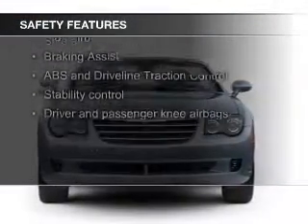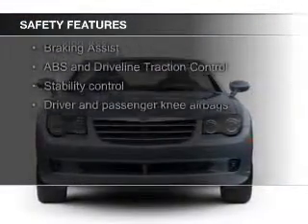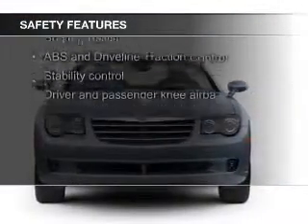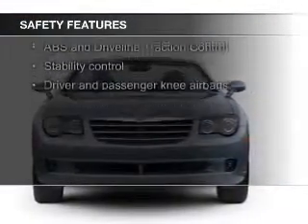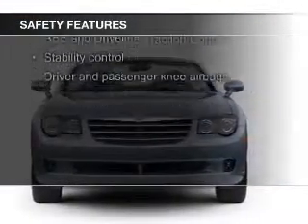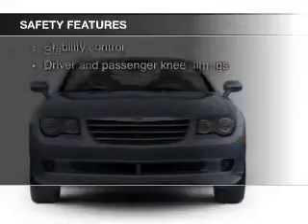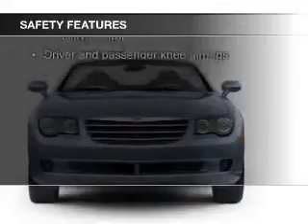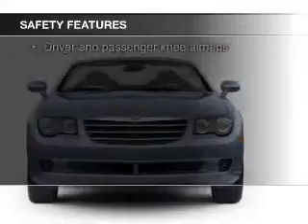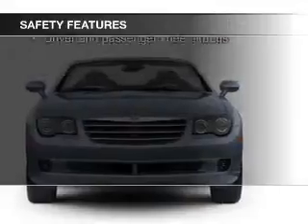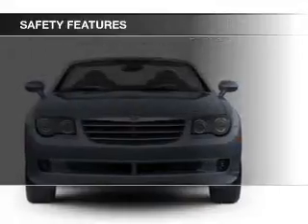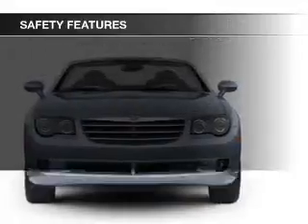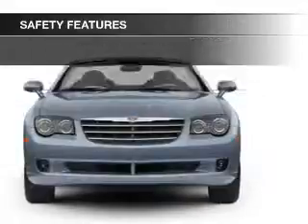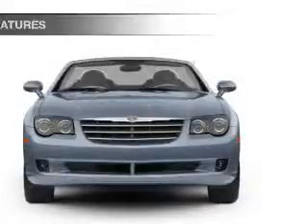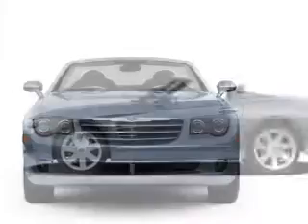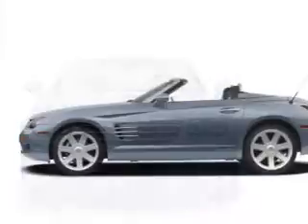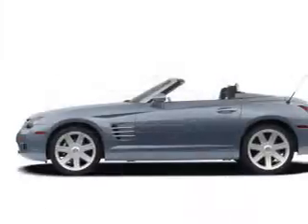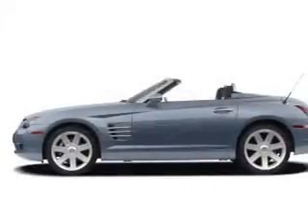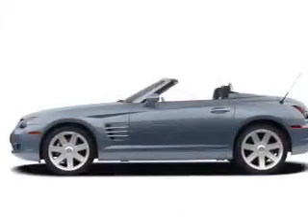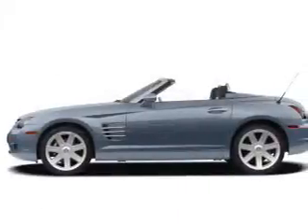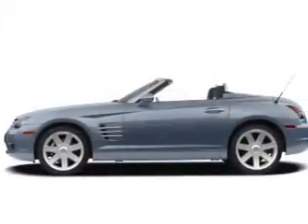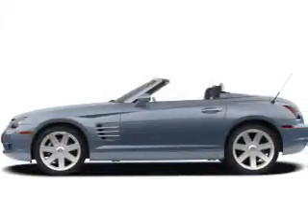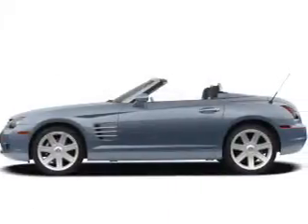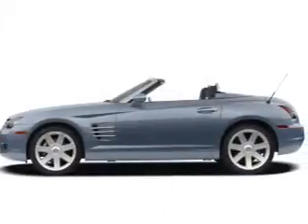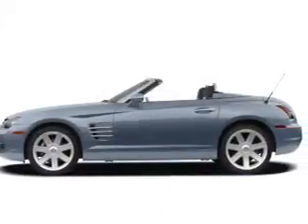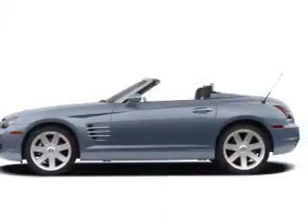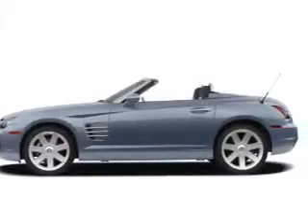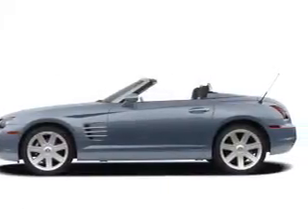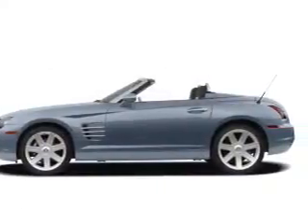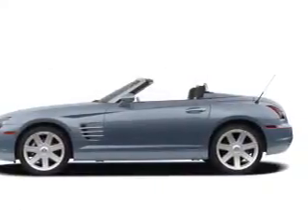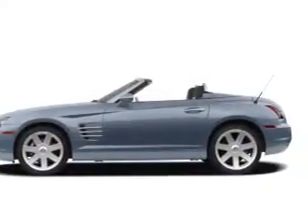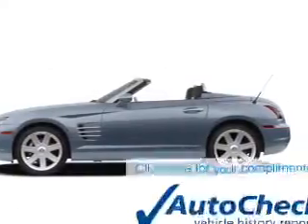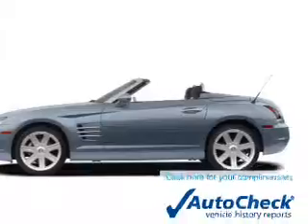Safety was made a priority with these features: fog lights, side airbags, independent suspension, brake assist, traction control, and stability control.